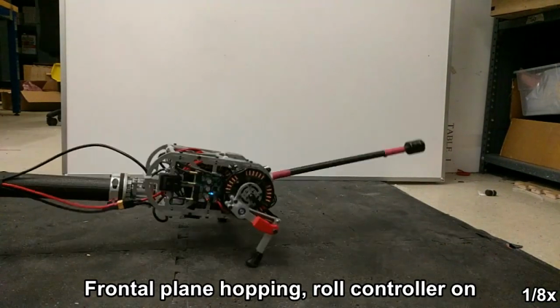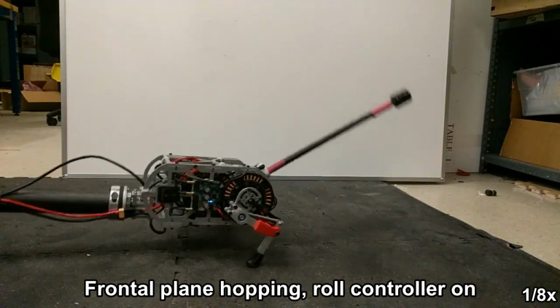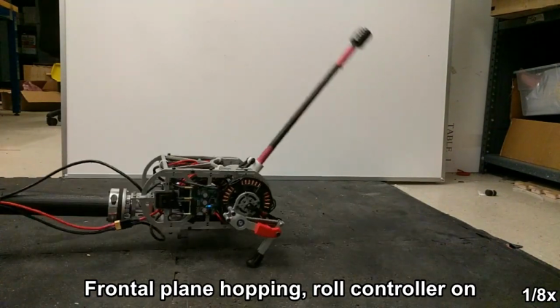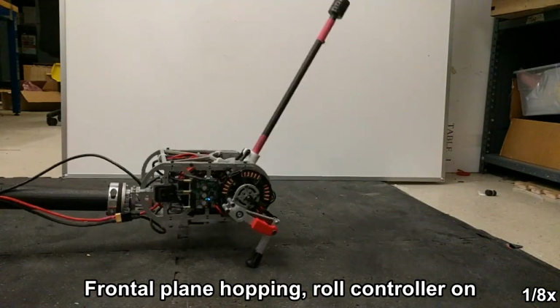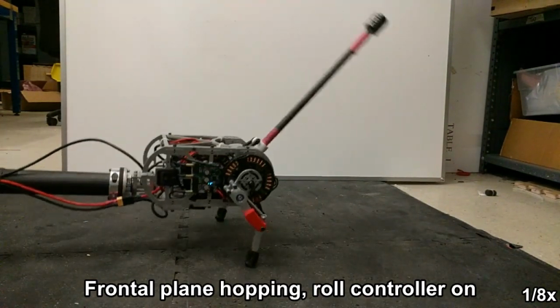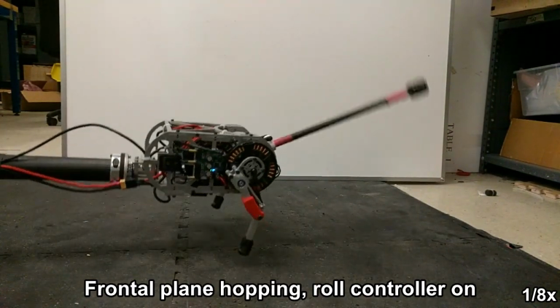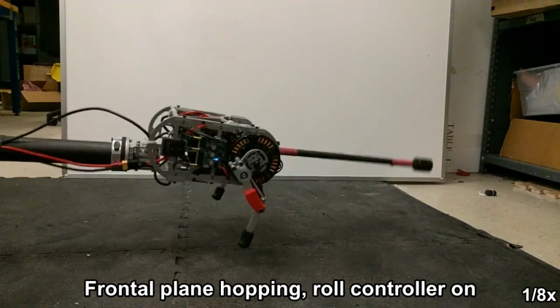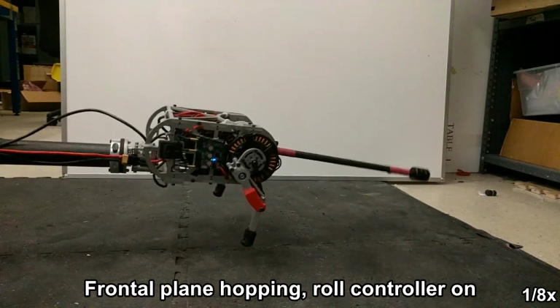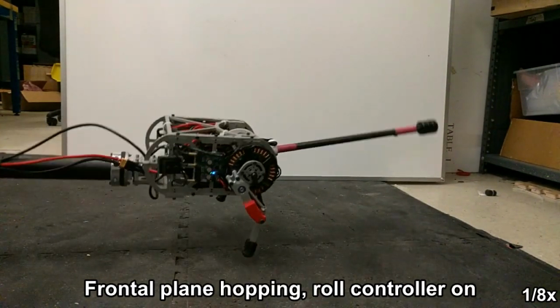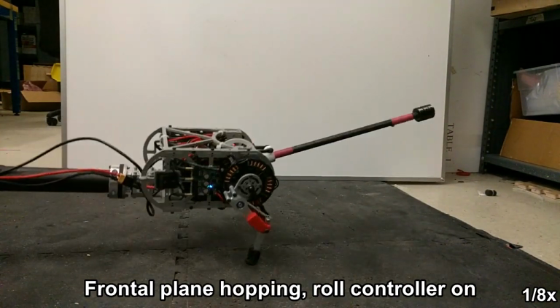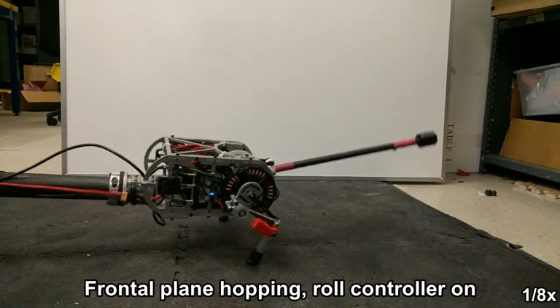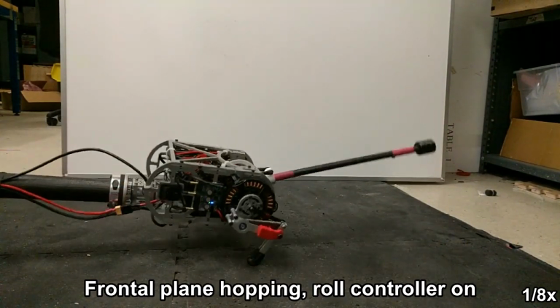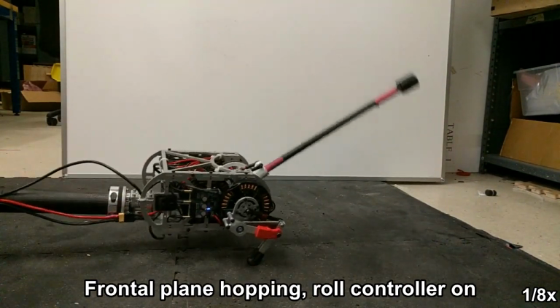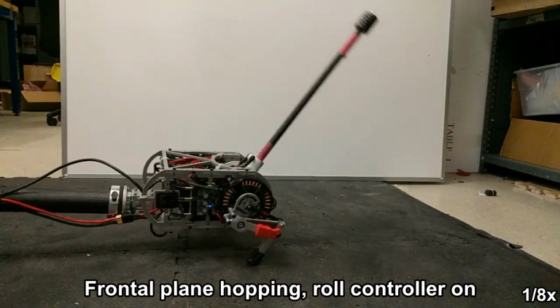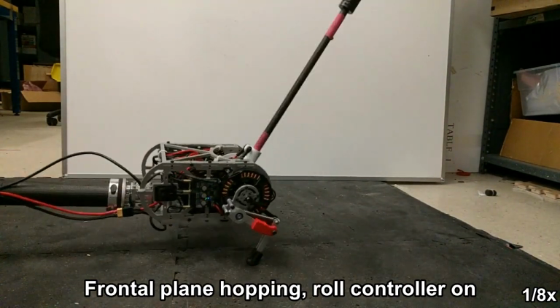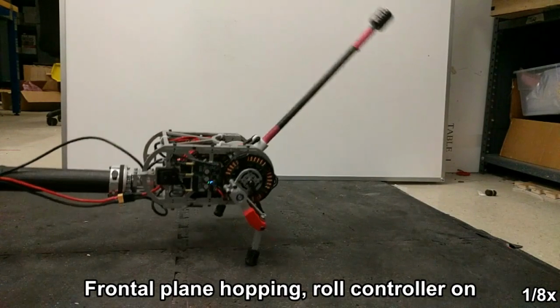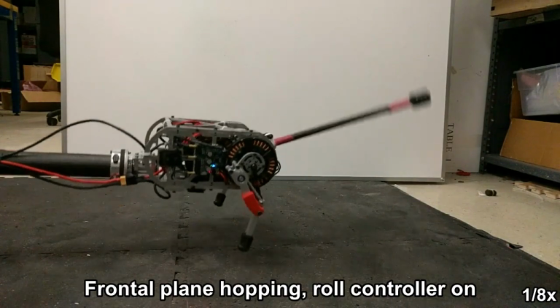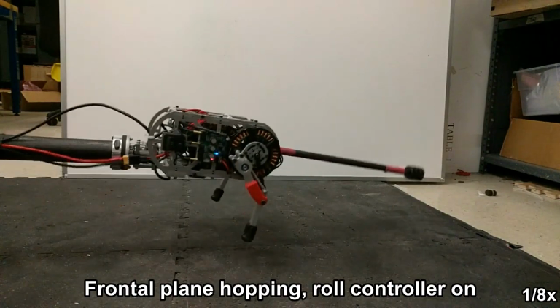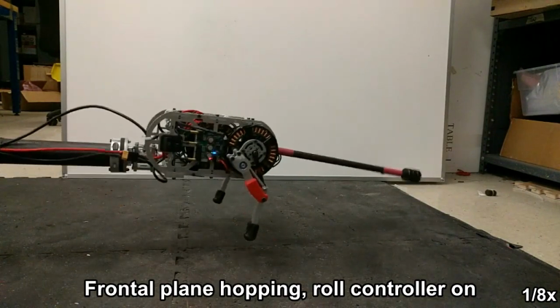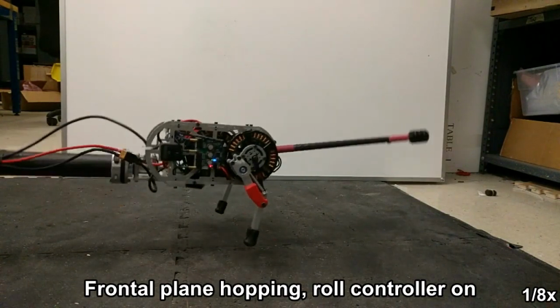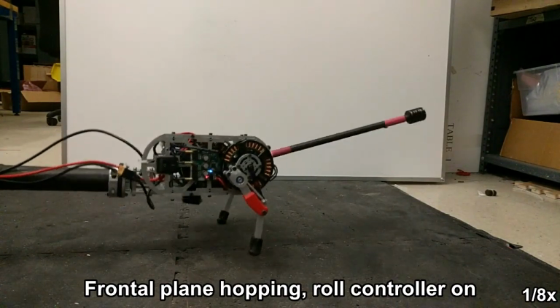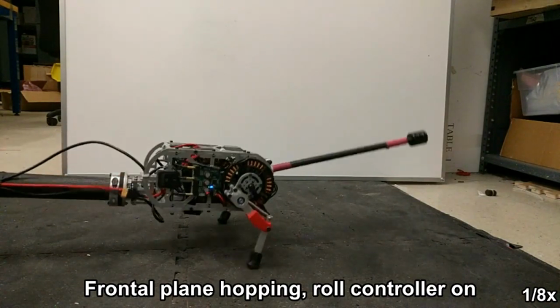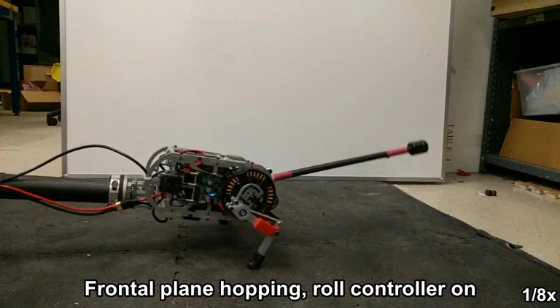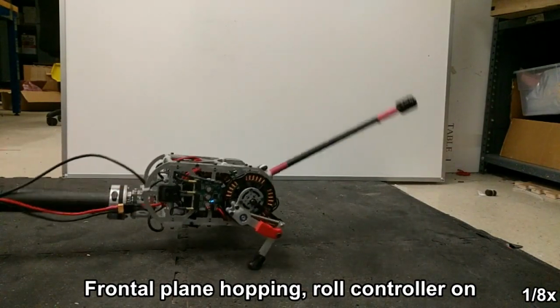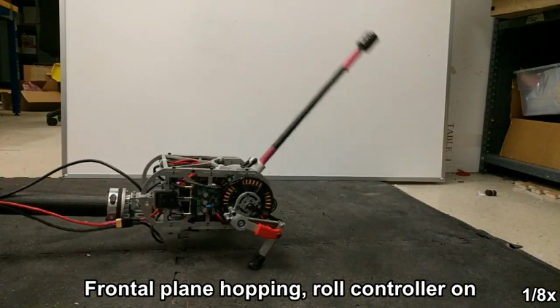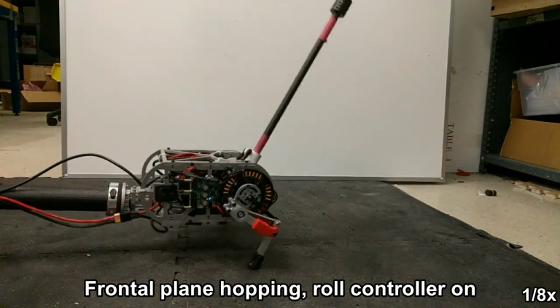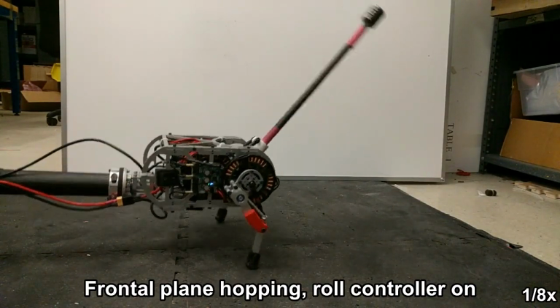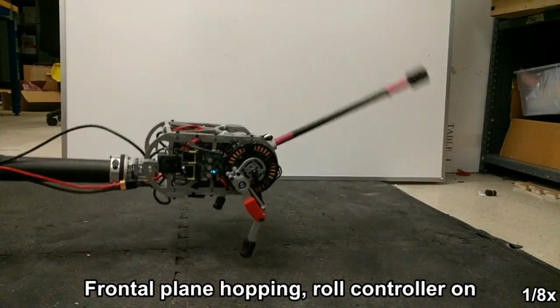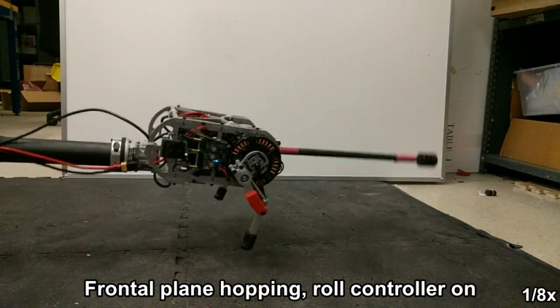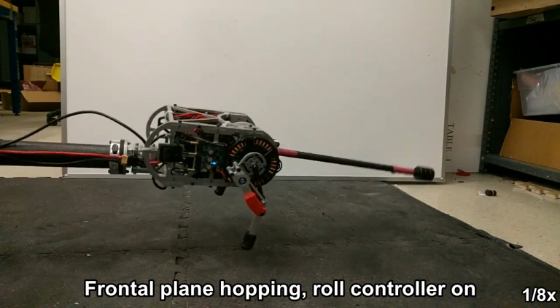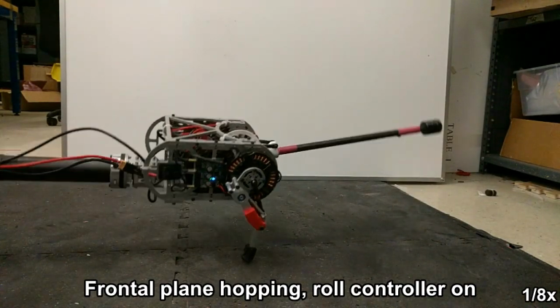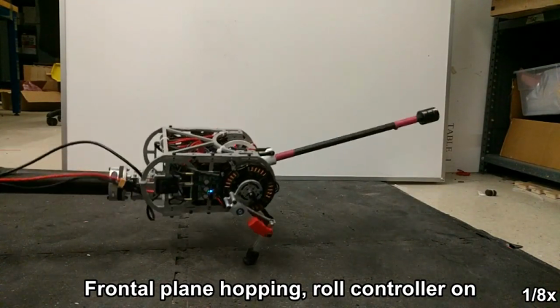With the roll controller enabled, while the roll is never perfectly zero, we do not see the same sort of destabilization and failure as before.